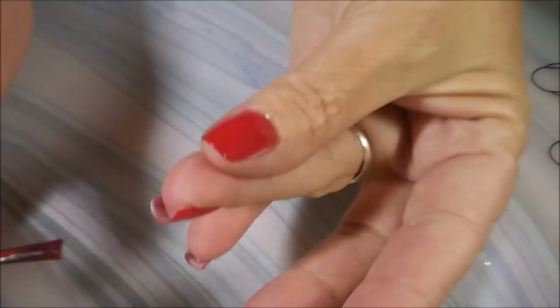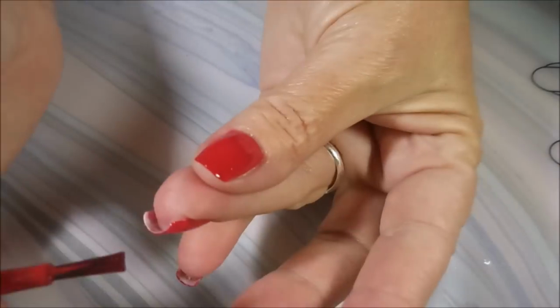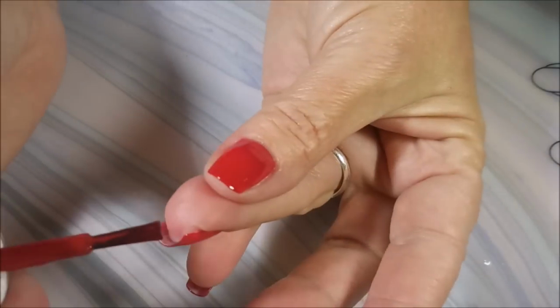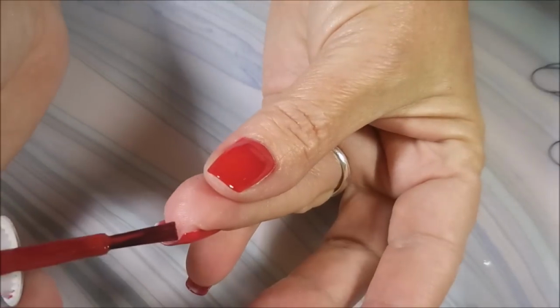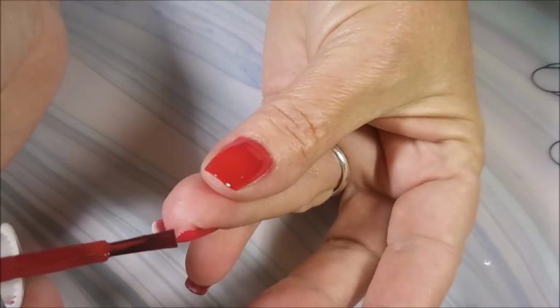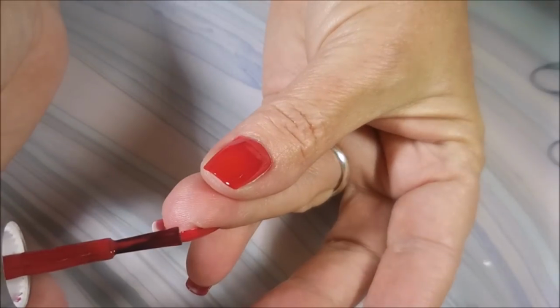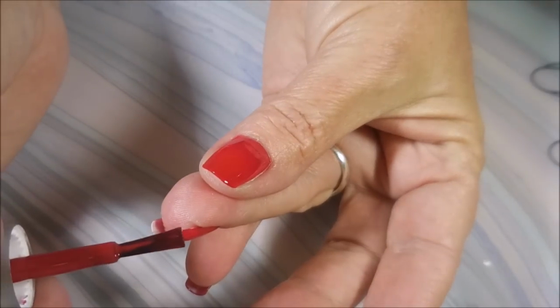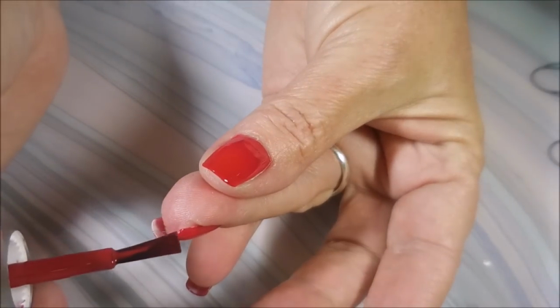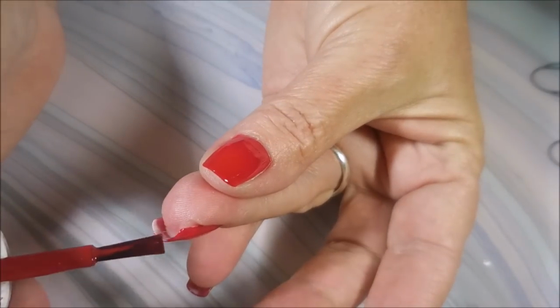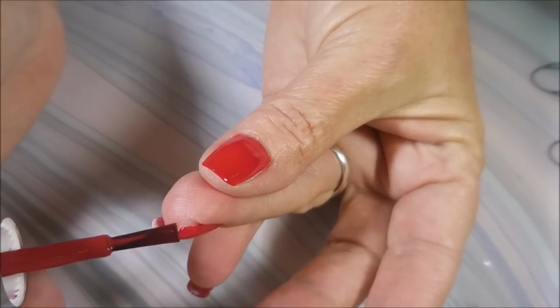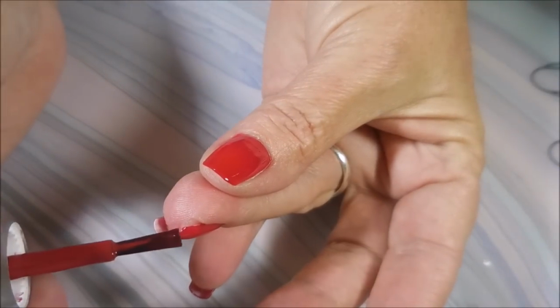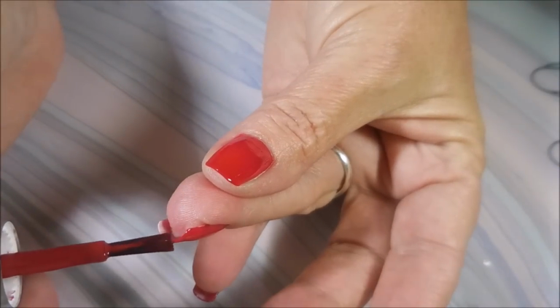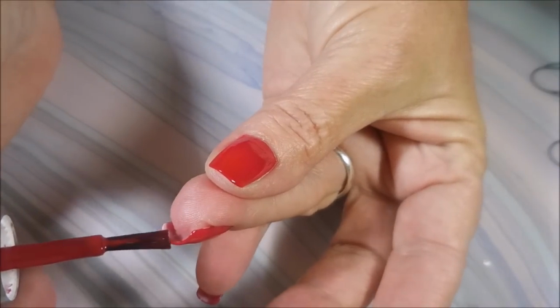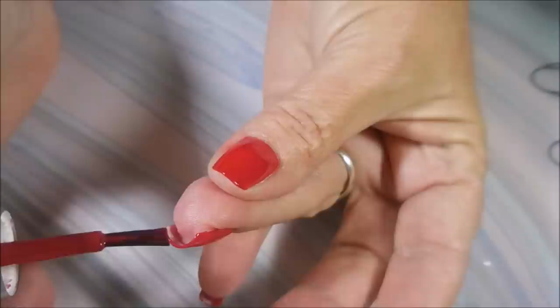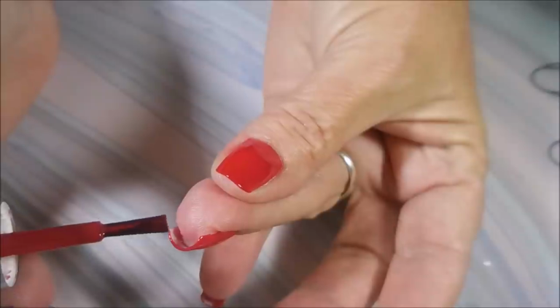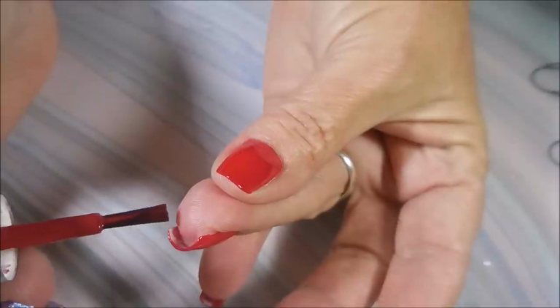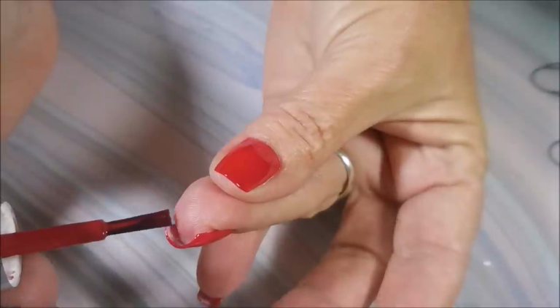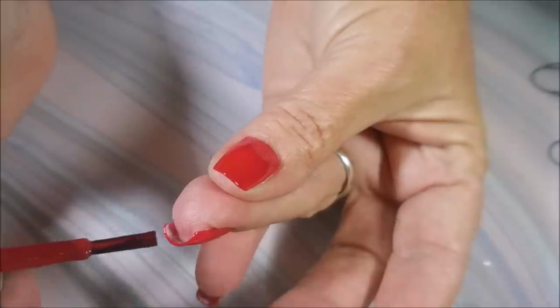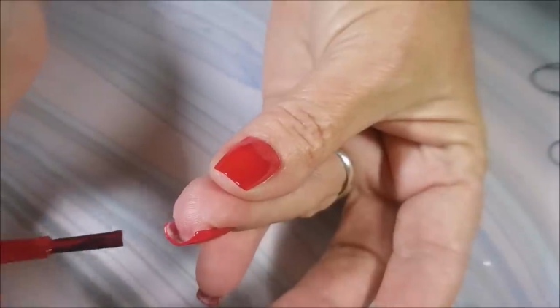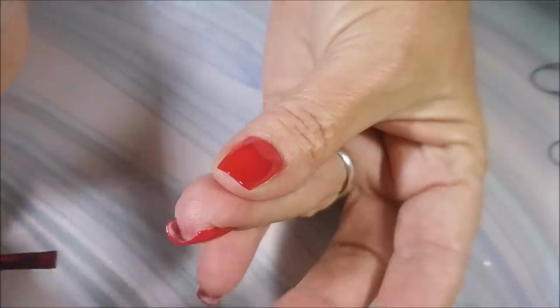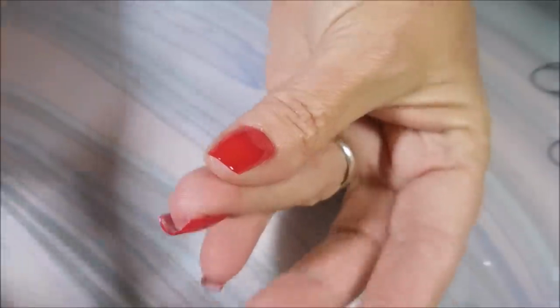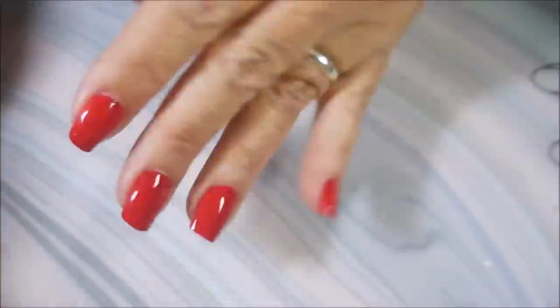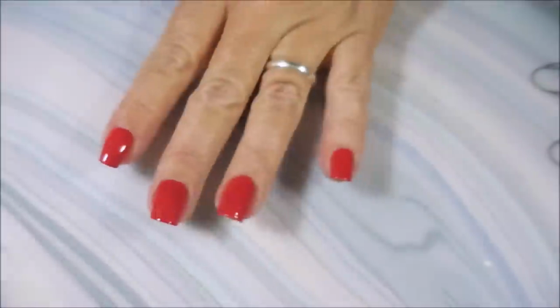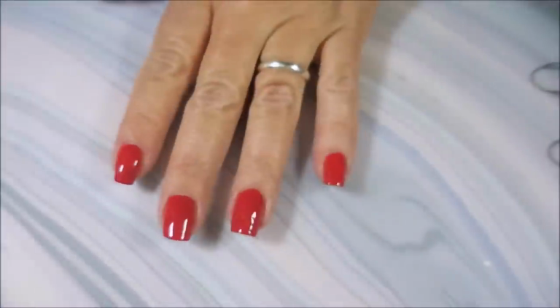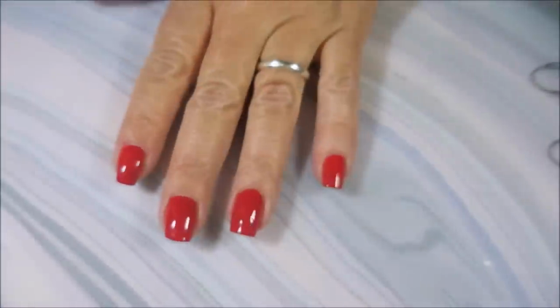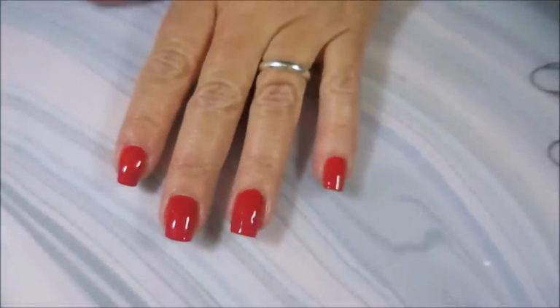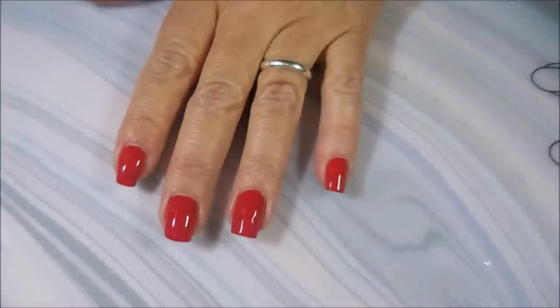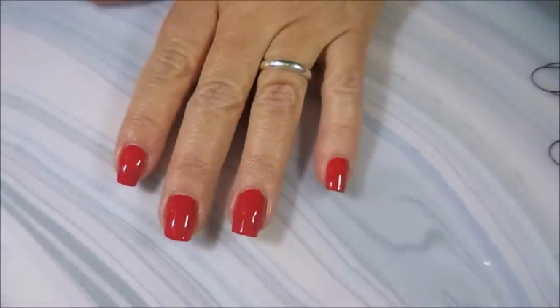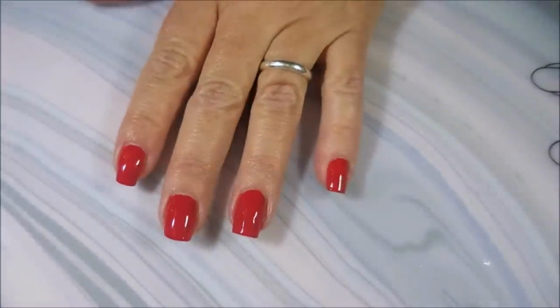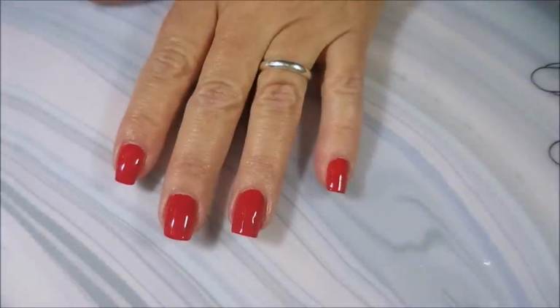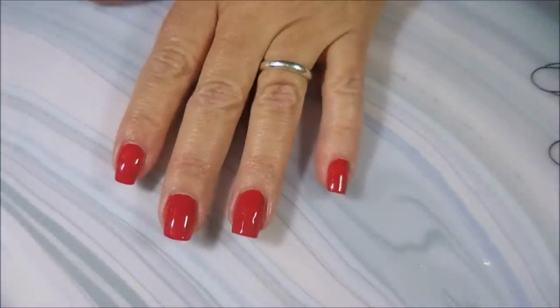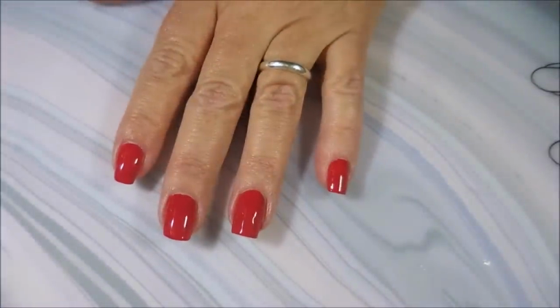Nice and creamy, beautiful red. Capping that tip.